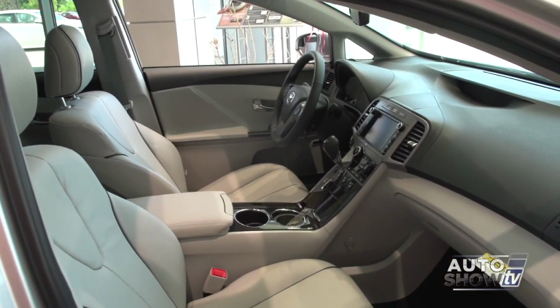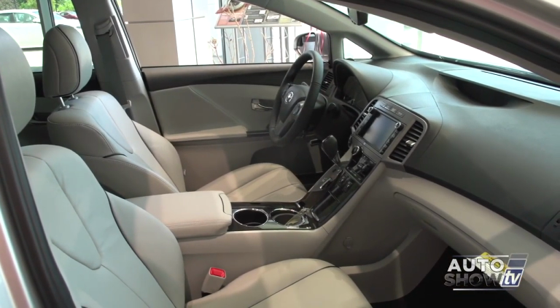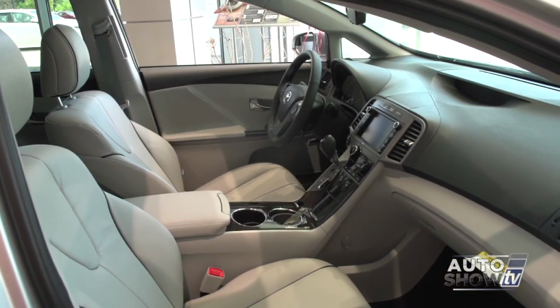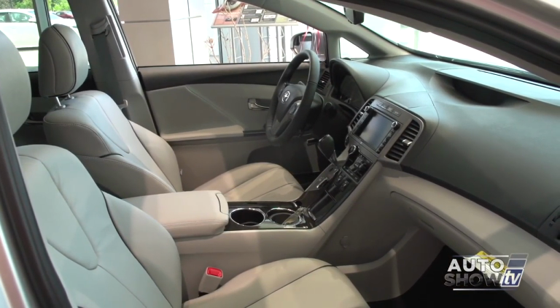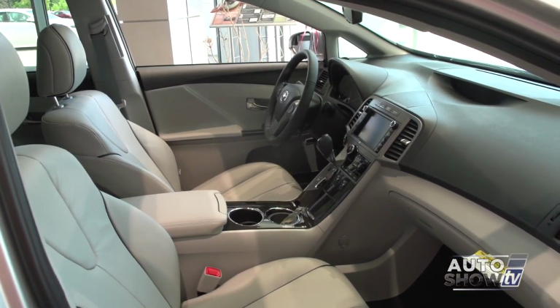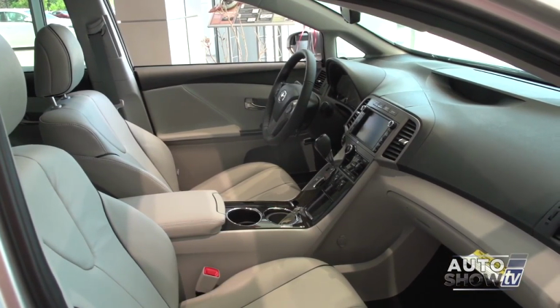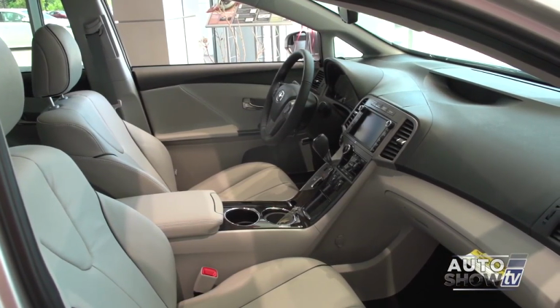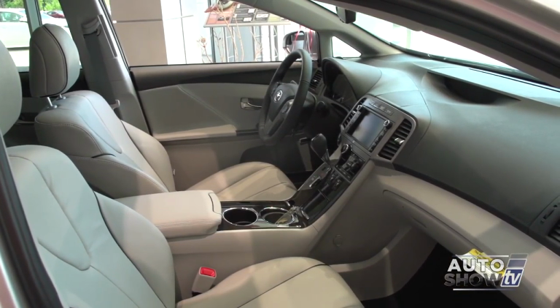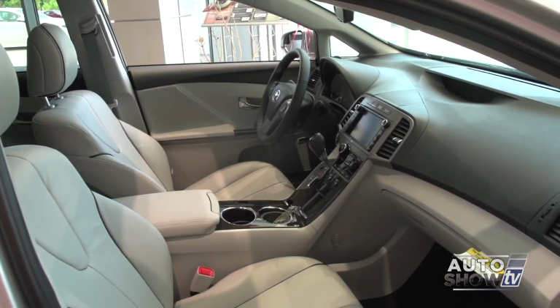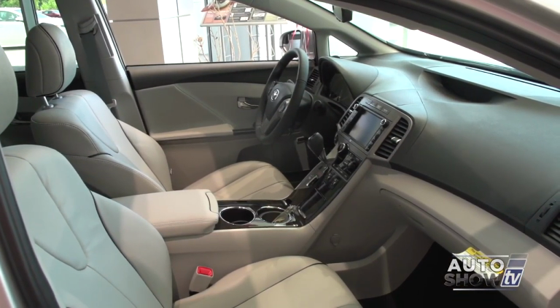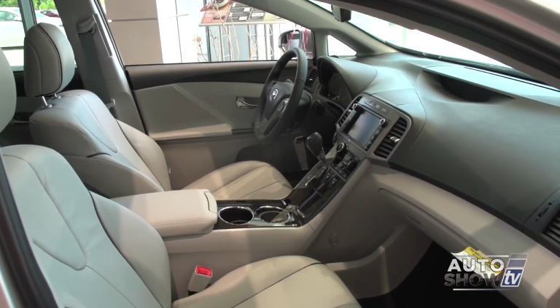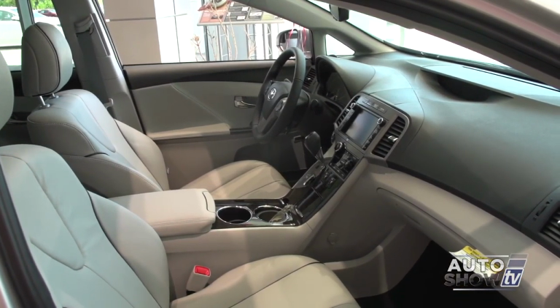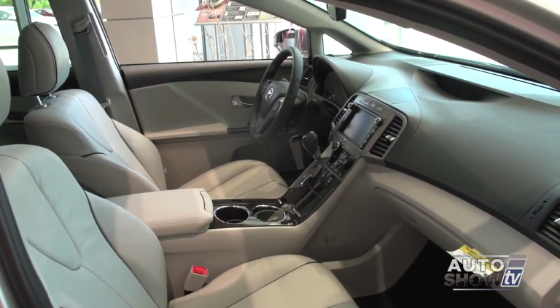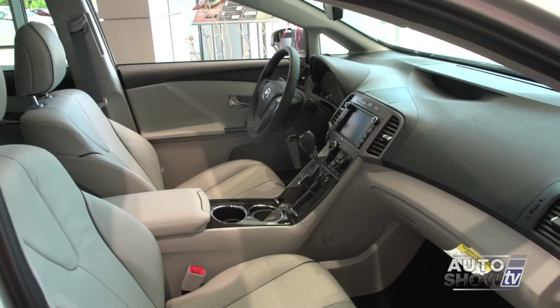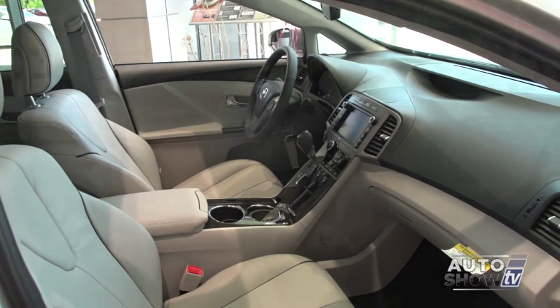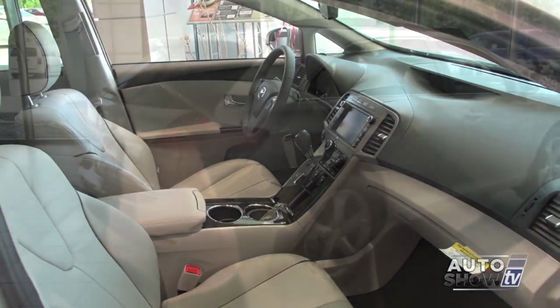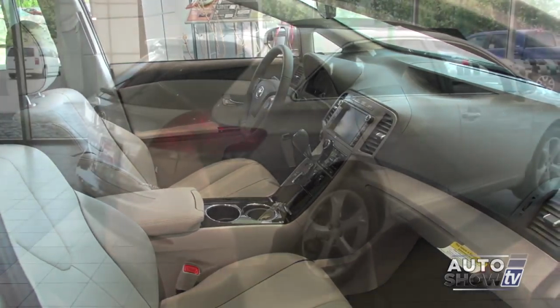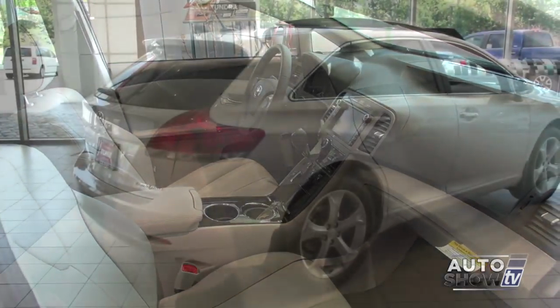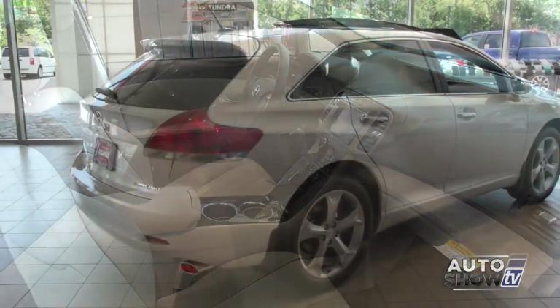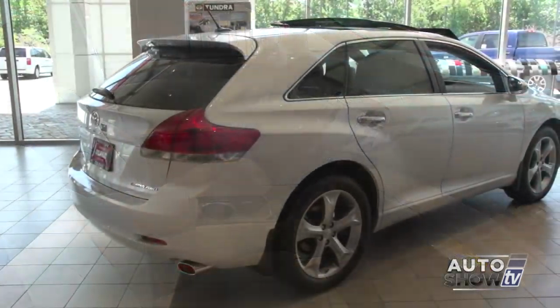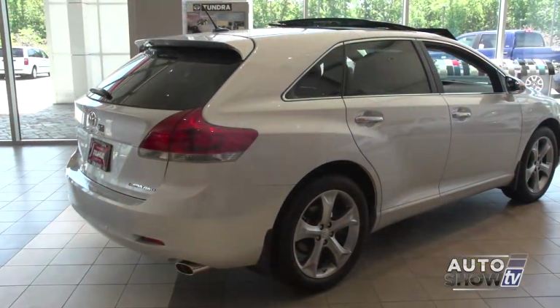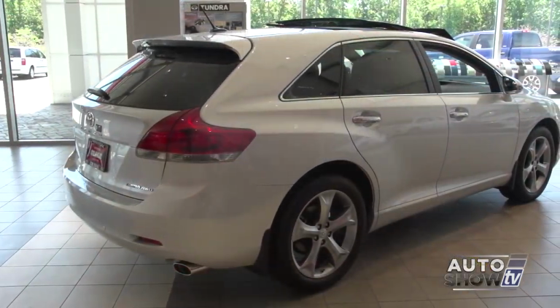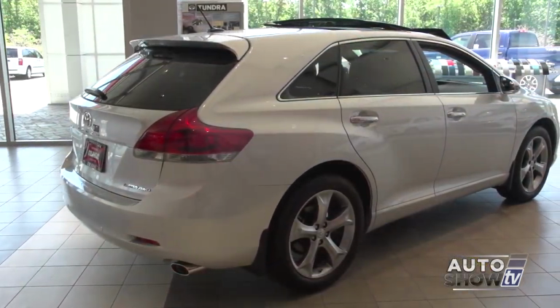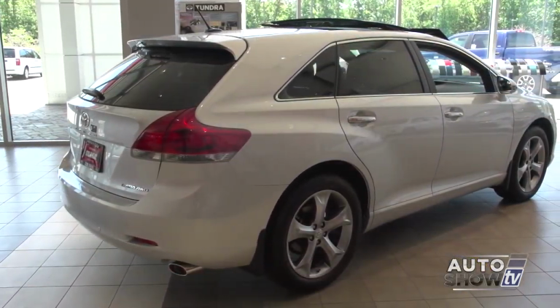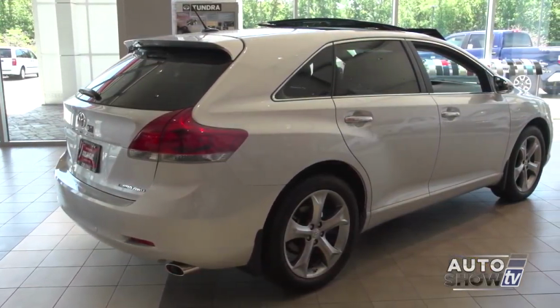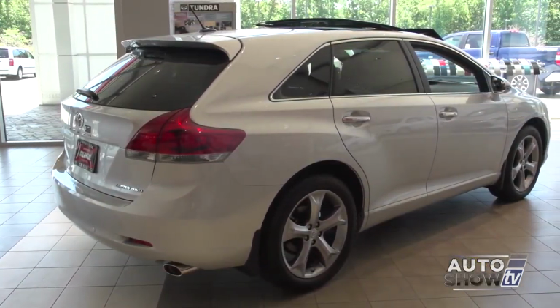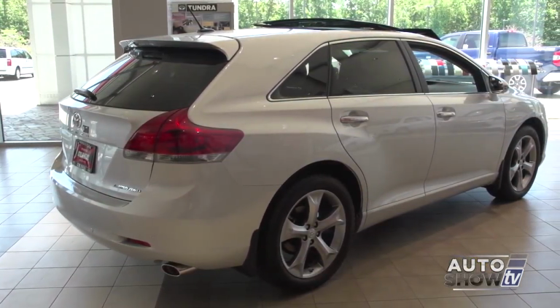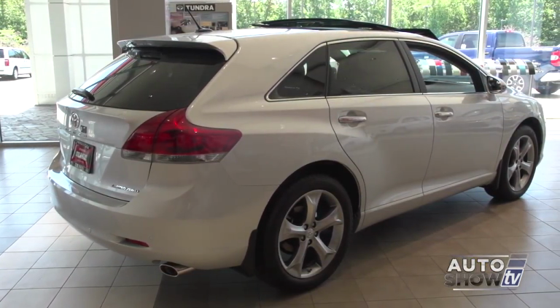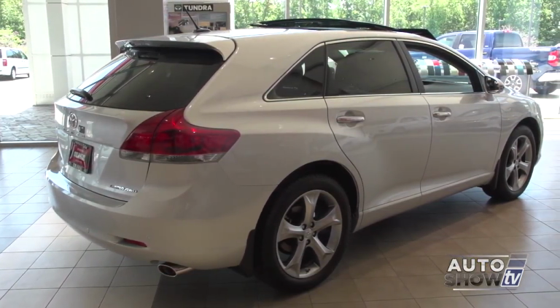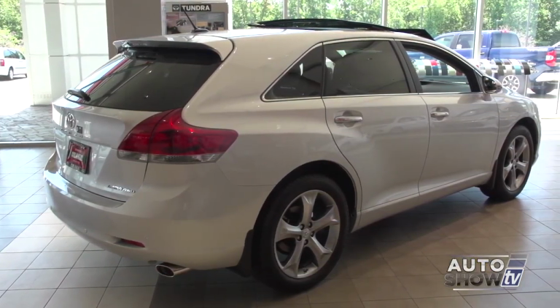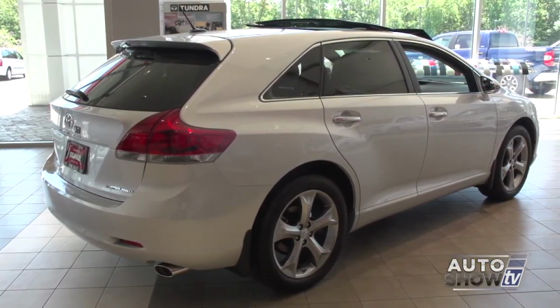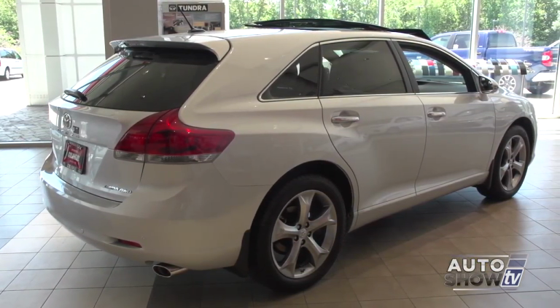MPG on the V6 almost matches the 4-cylinder model. It's not really a wagon — it's a Toyota Venza.